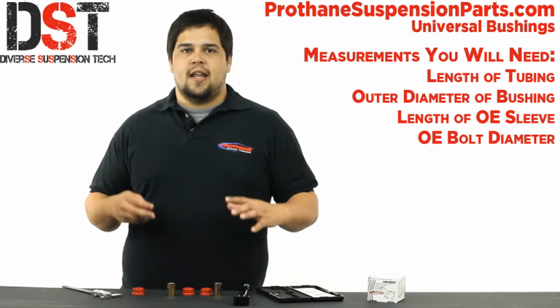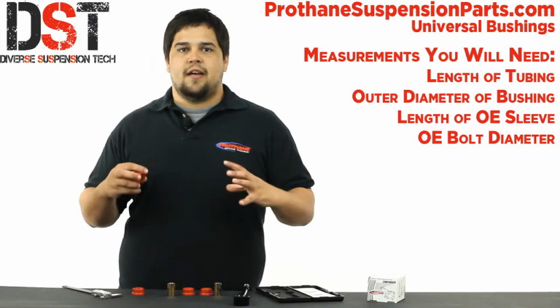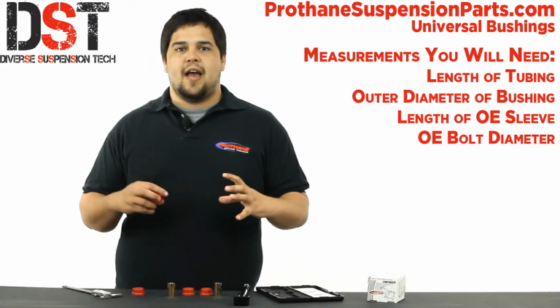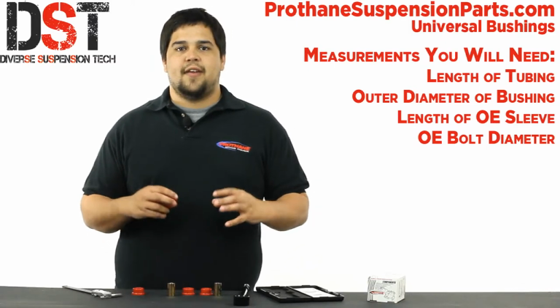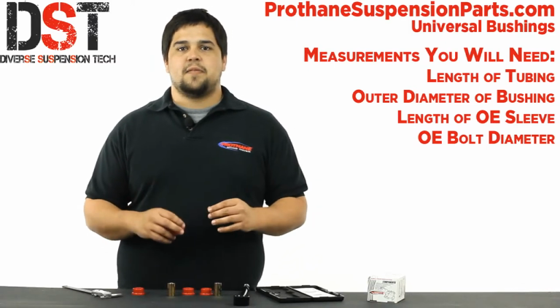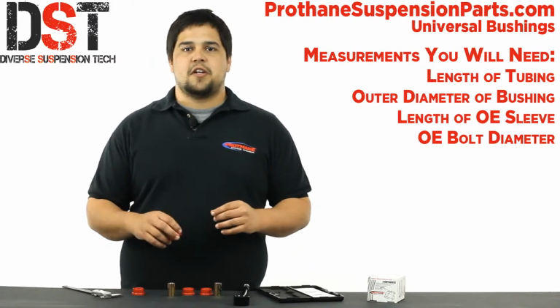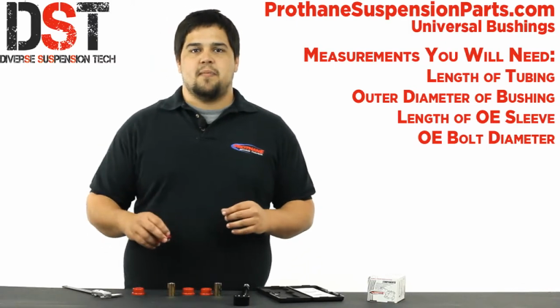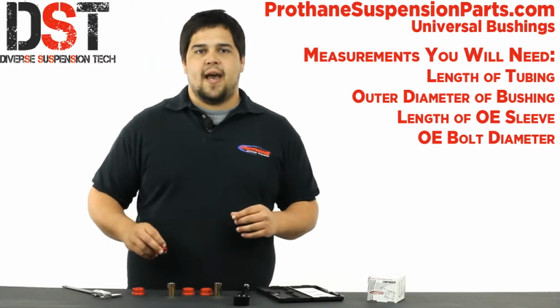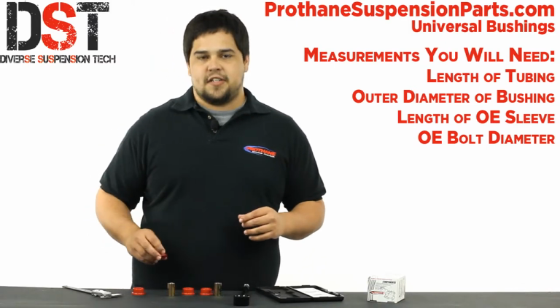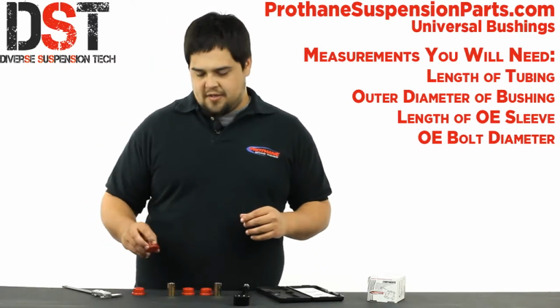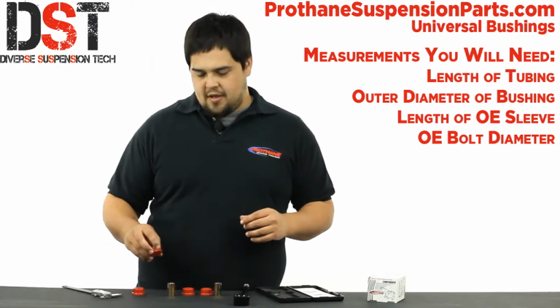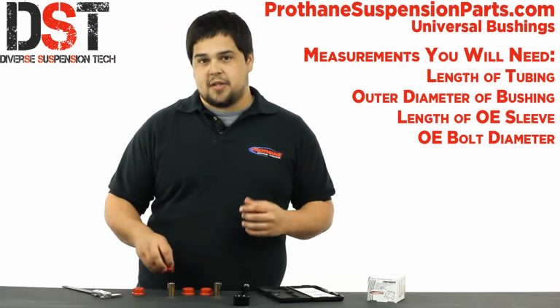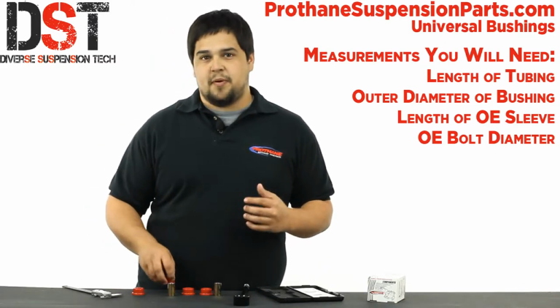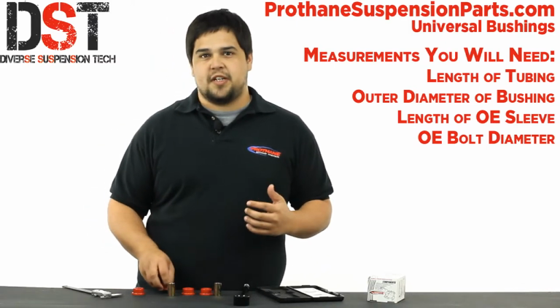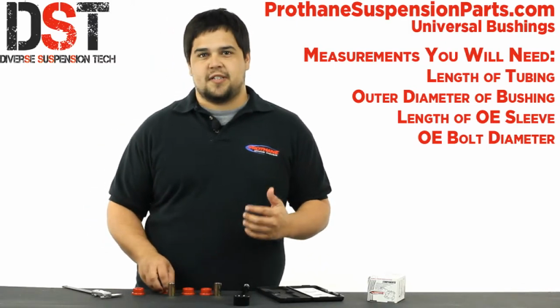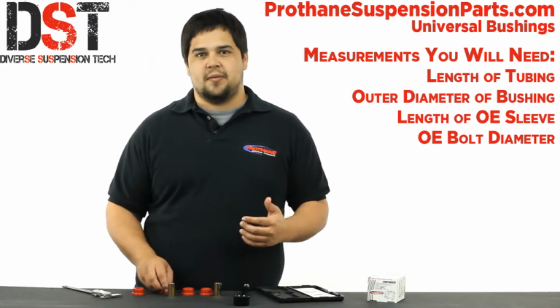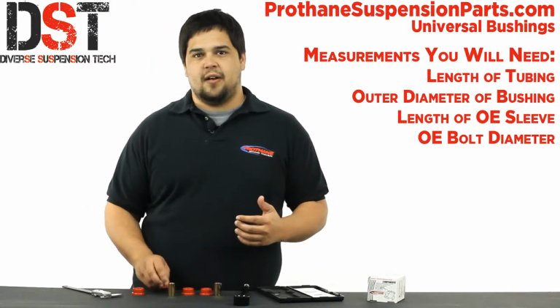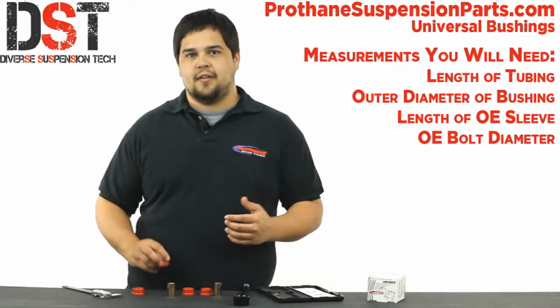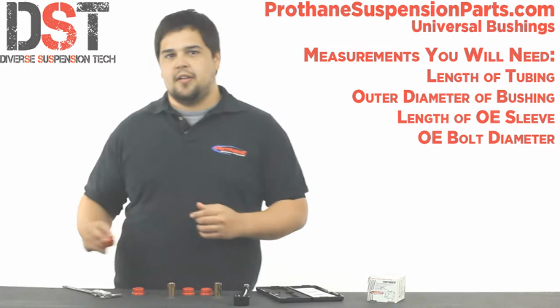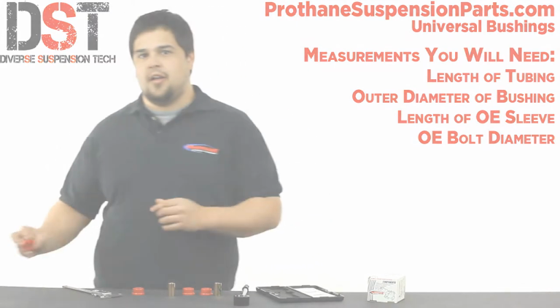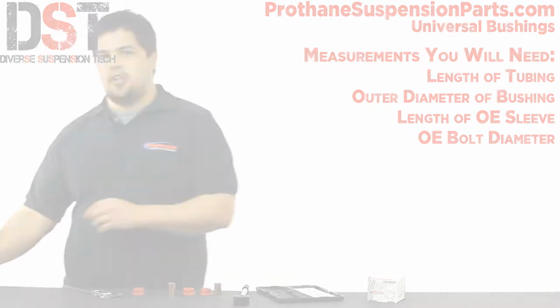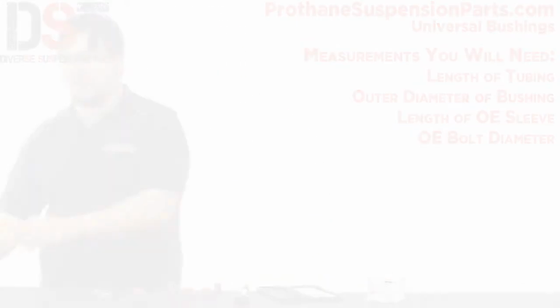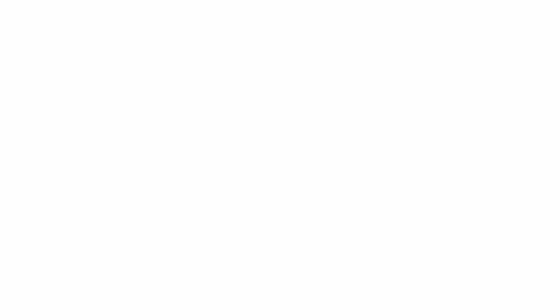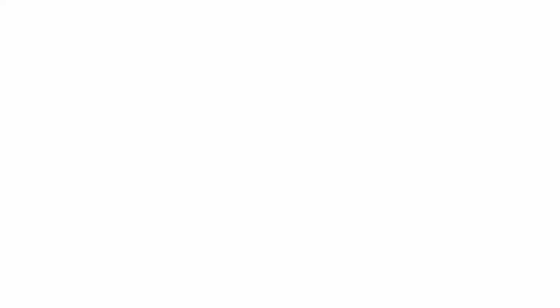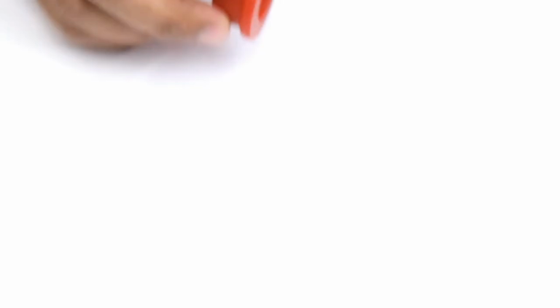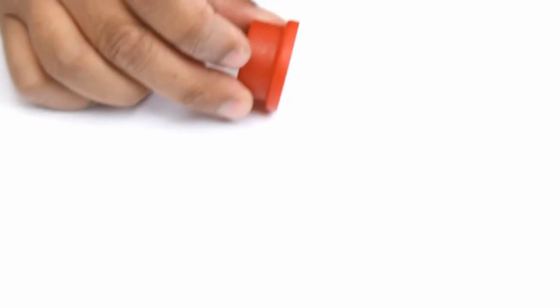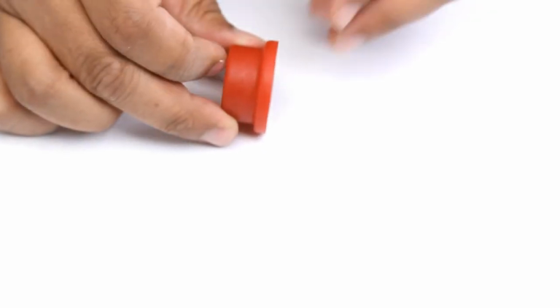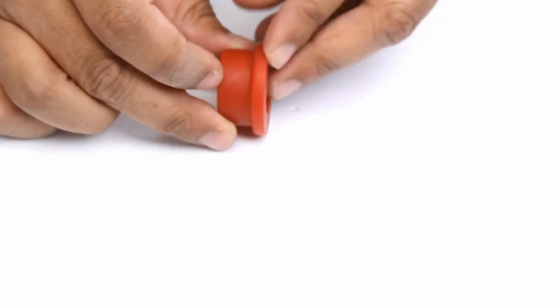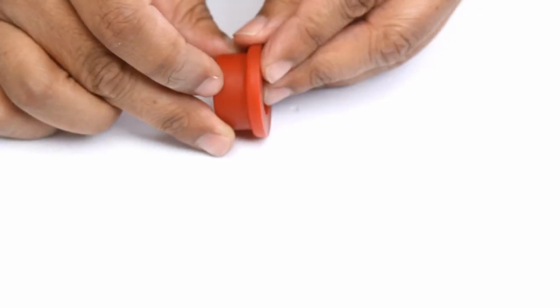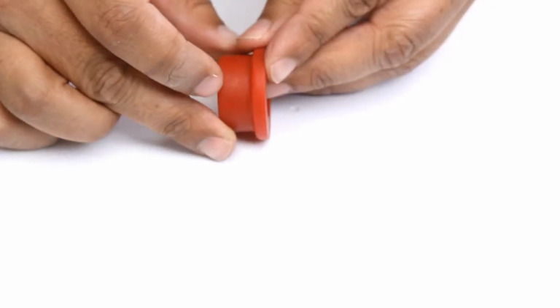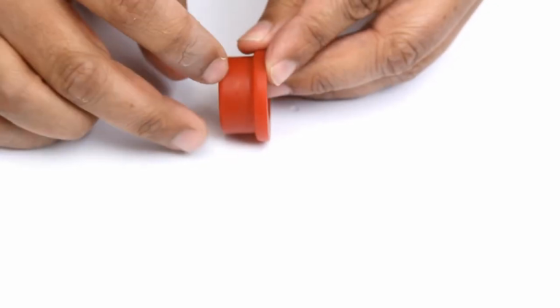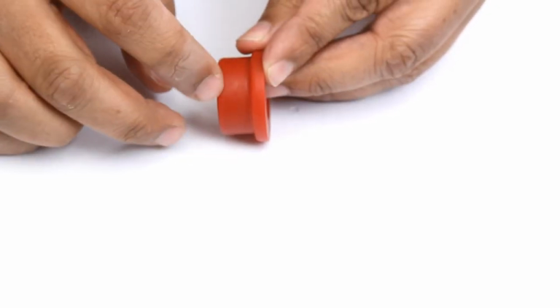Now if you have each measurement matched but the bushing is too long, you can cut them down right here to match your needs.